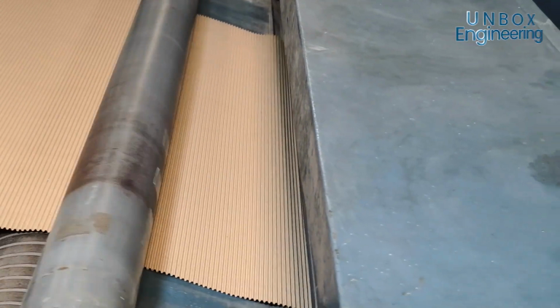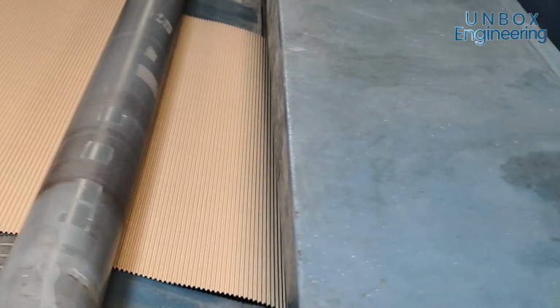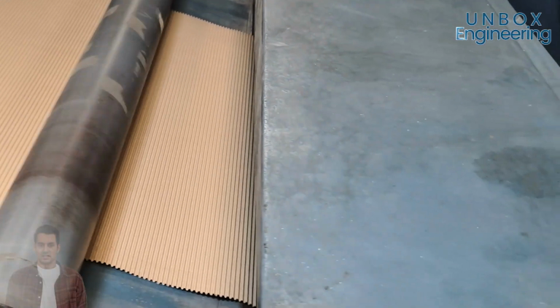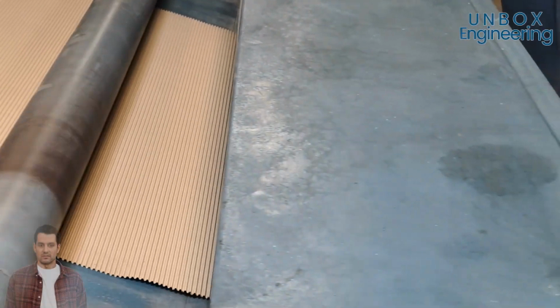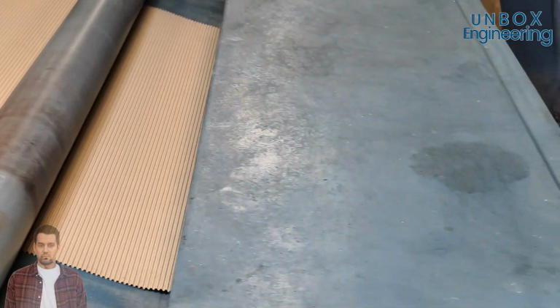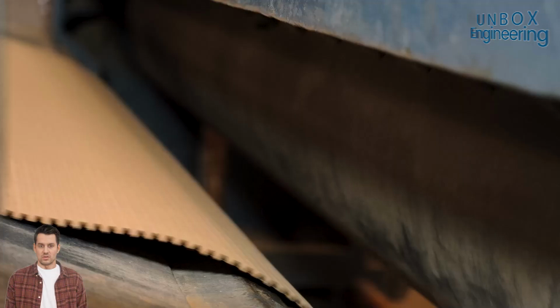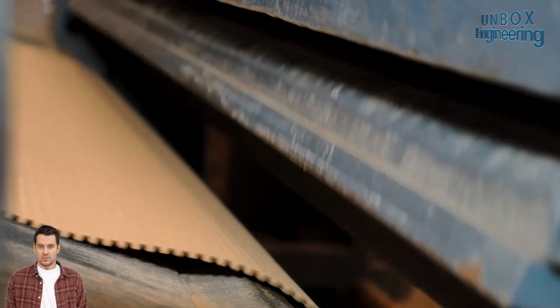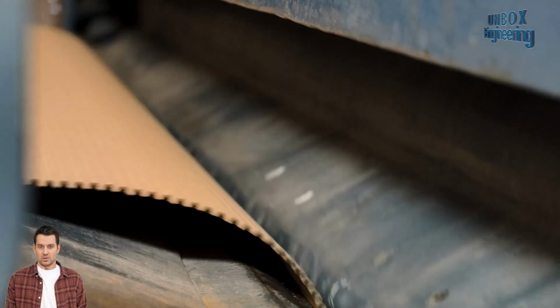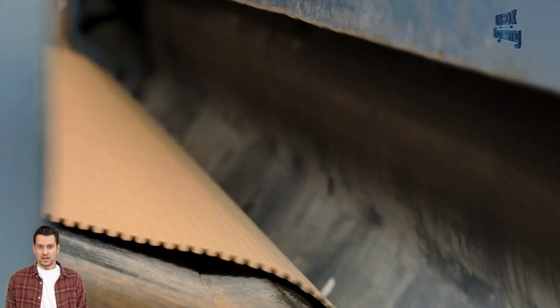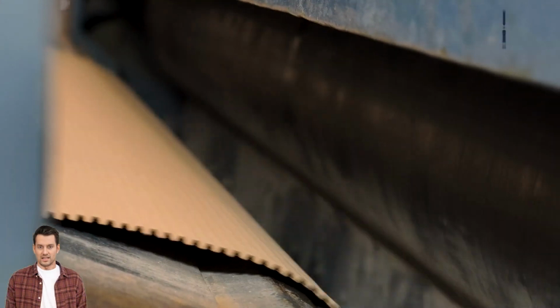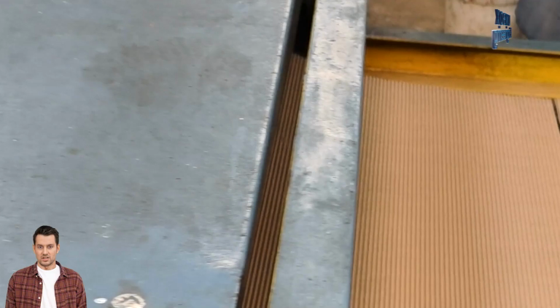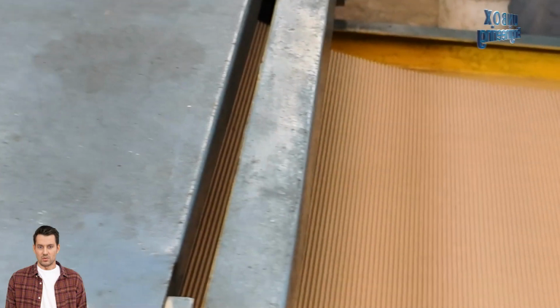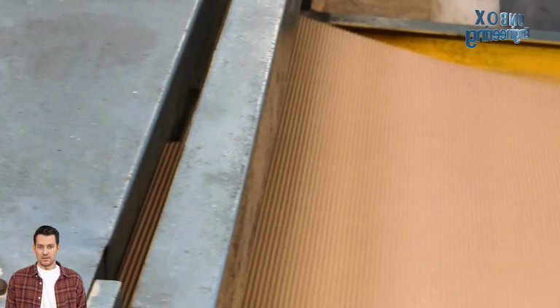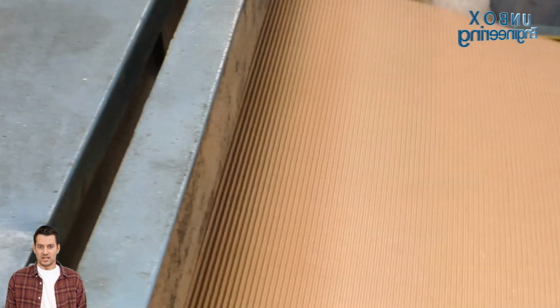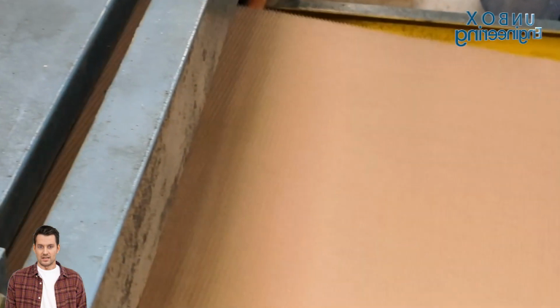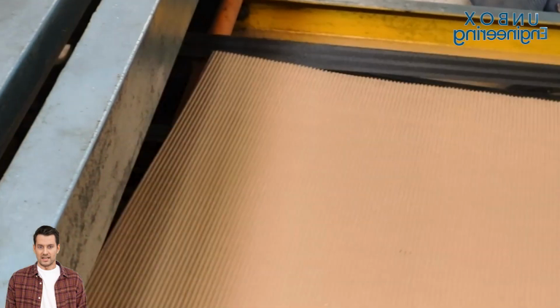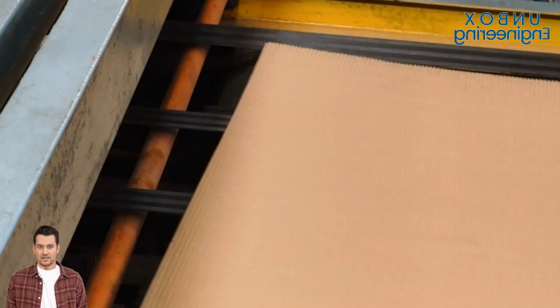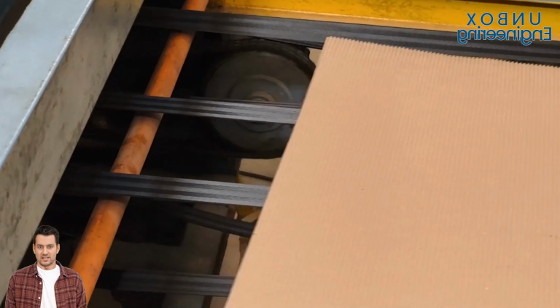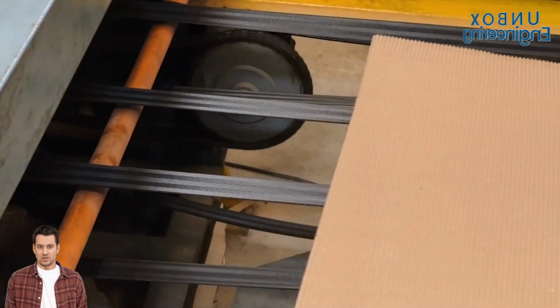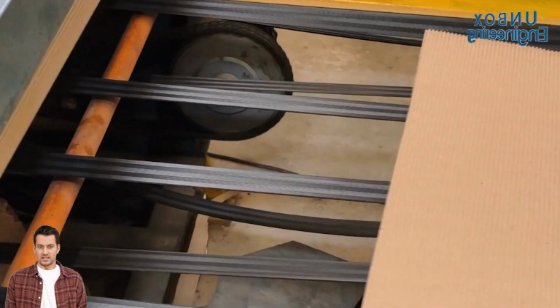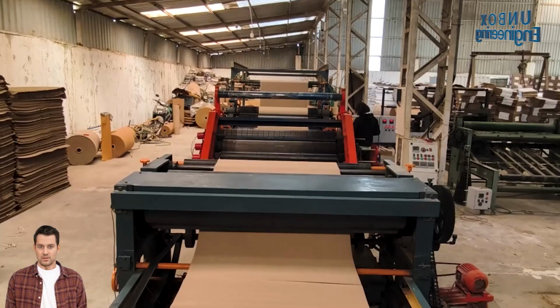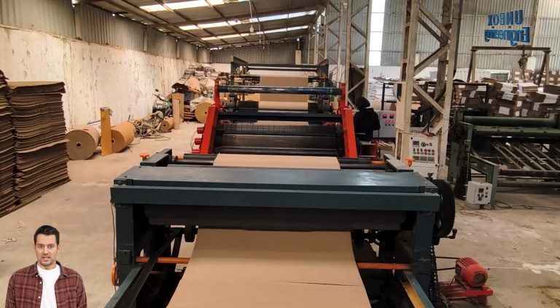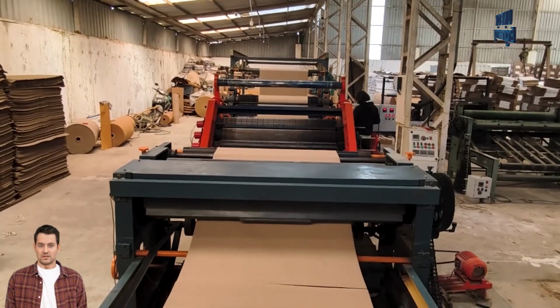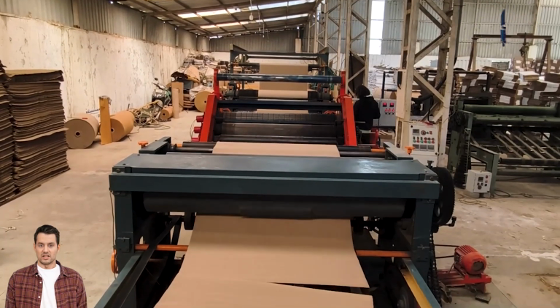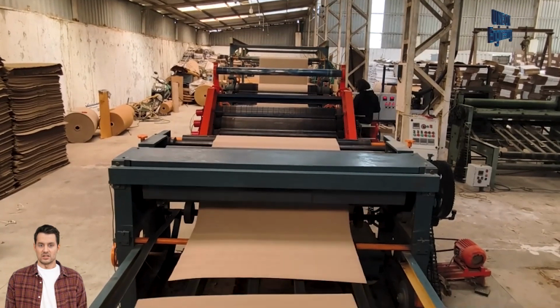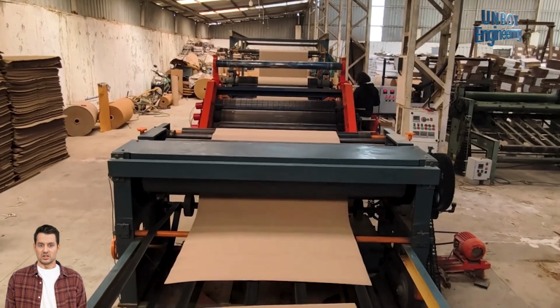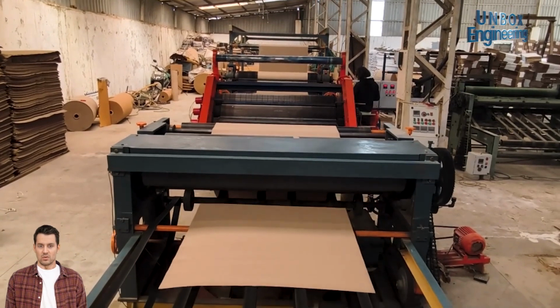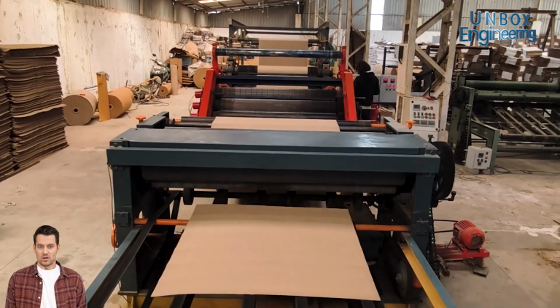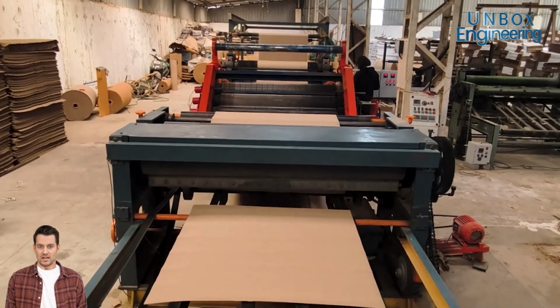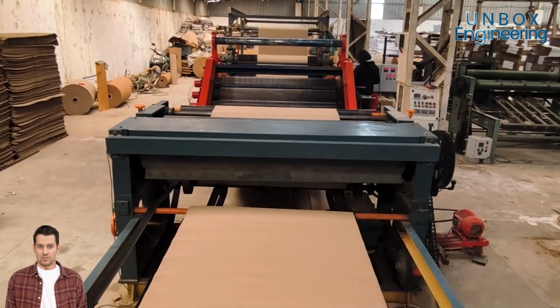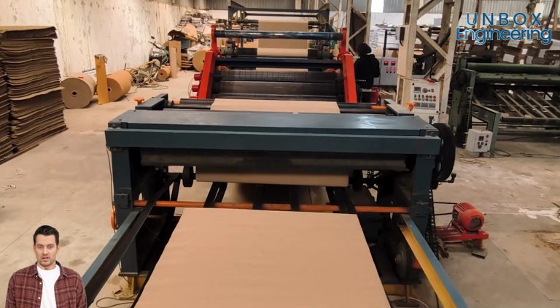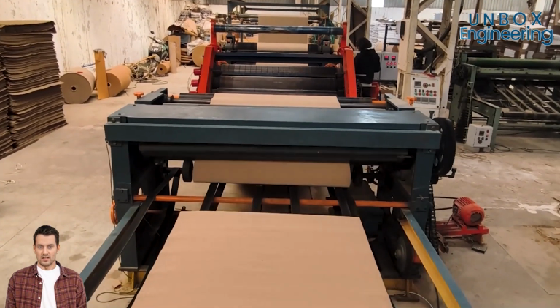Next, the board moves to a cutting and scoring machine. Here, it's trimmed into precise dimensions and scored to create fold lines.